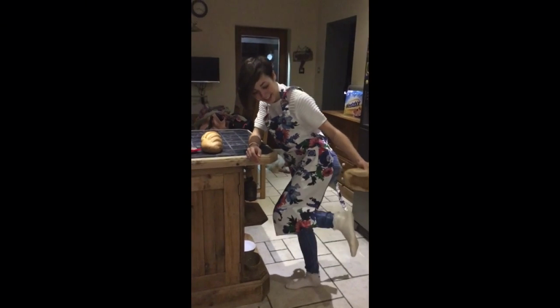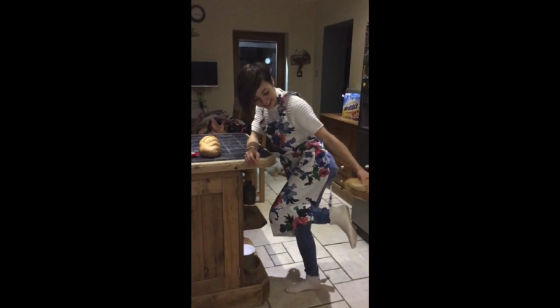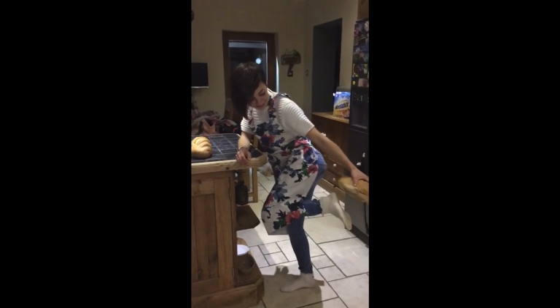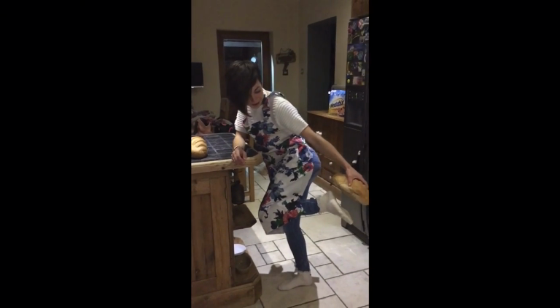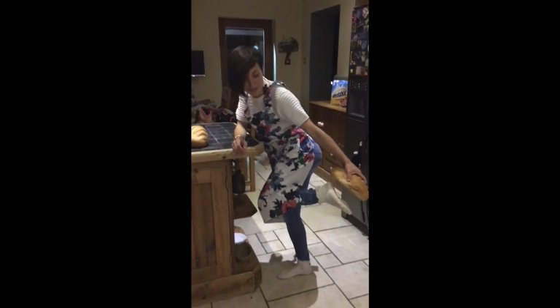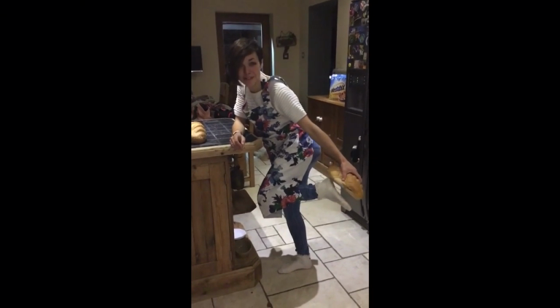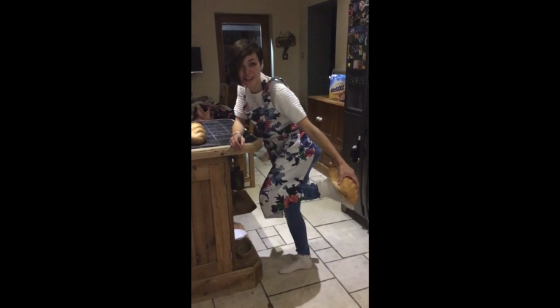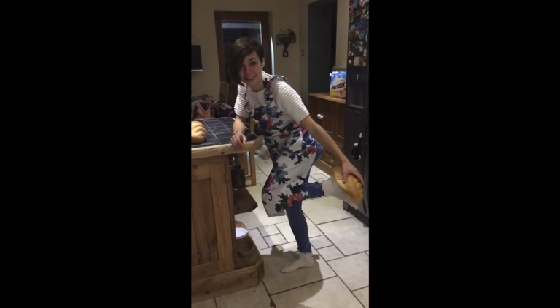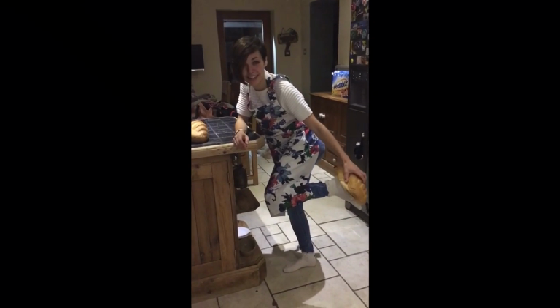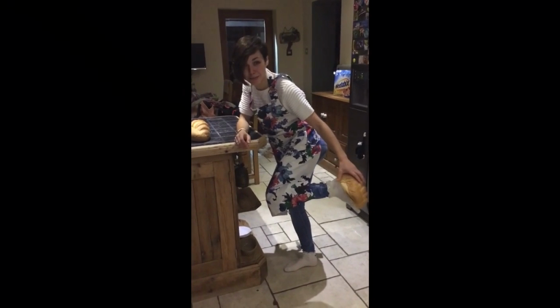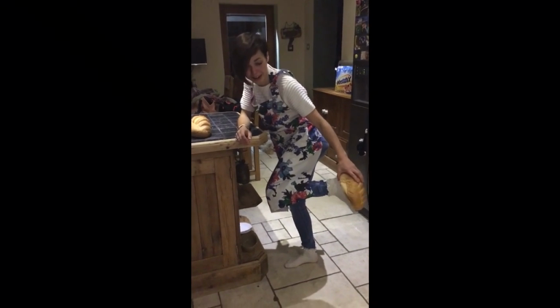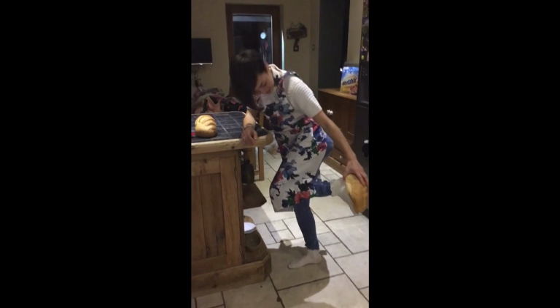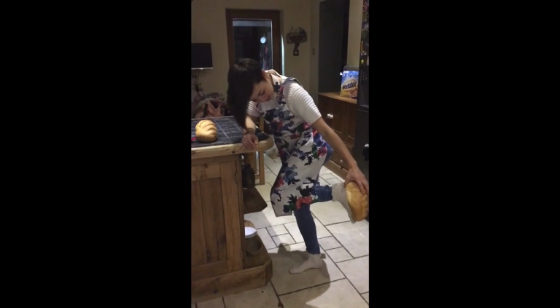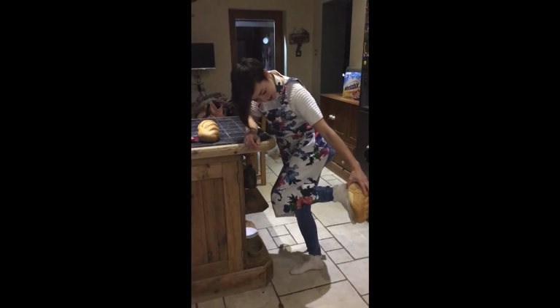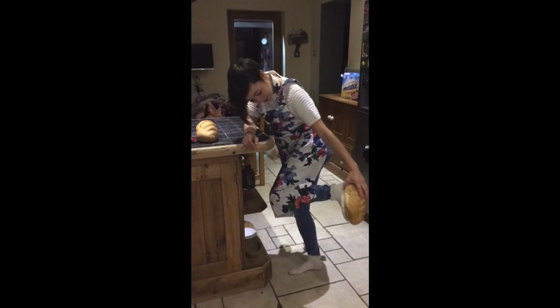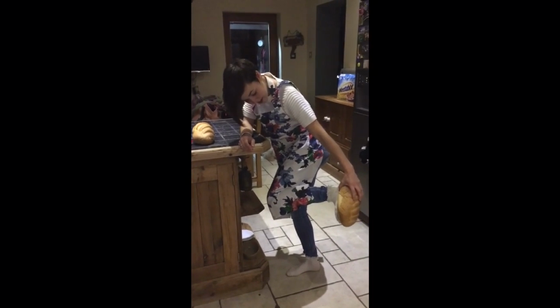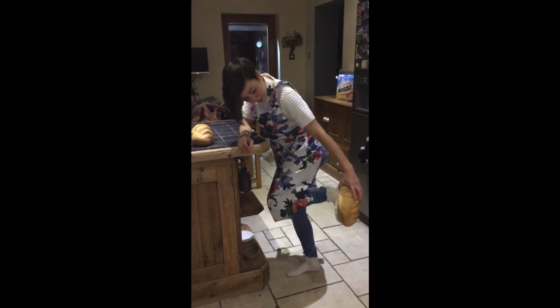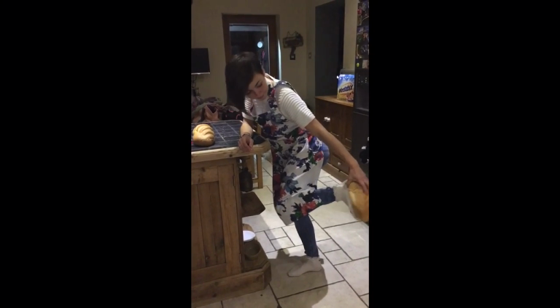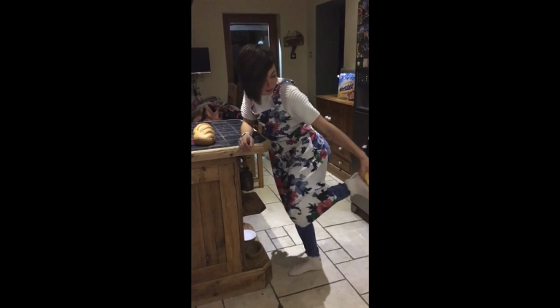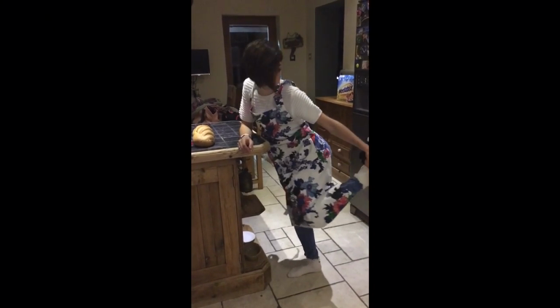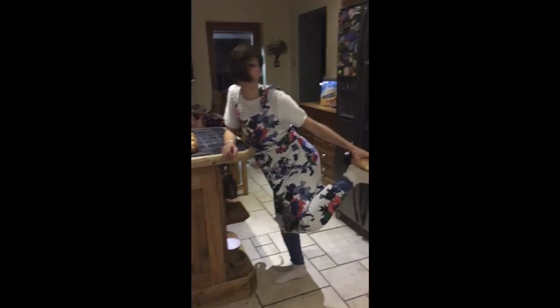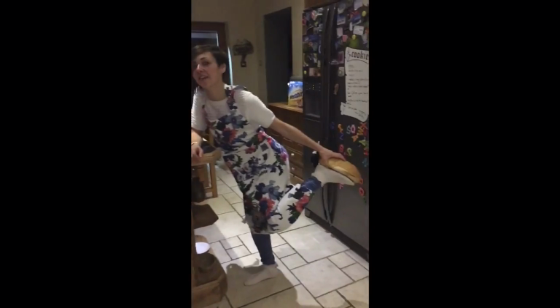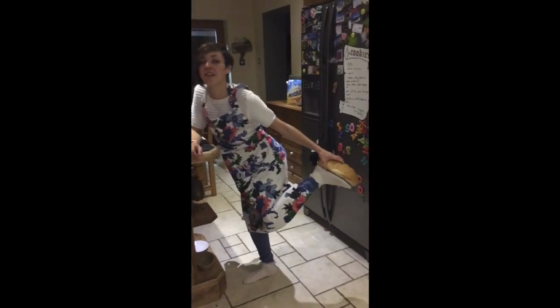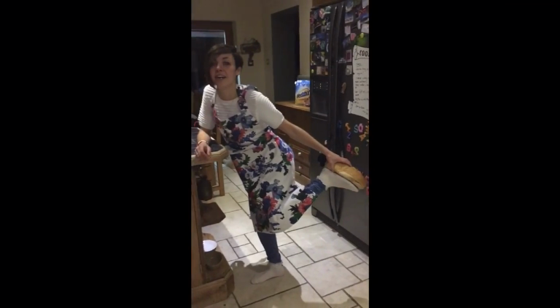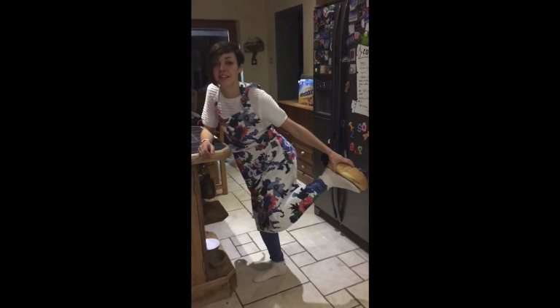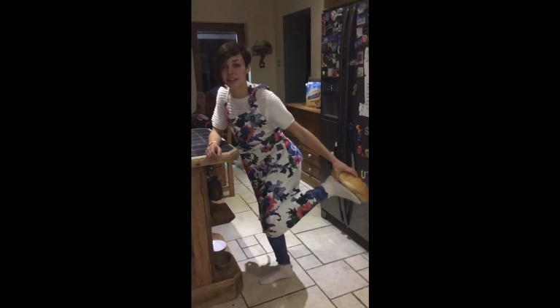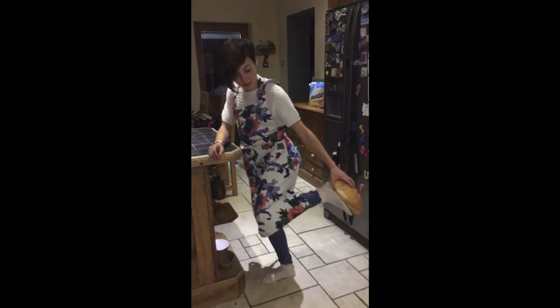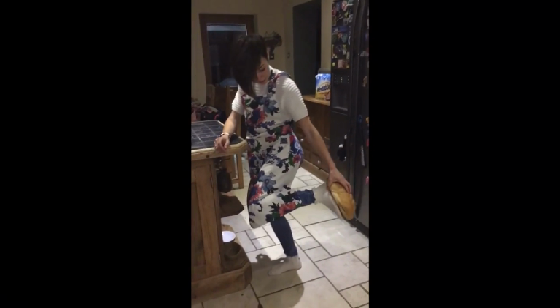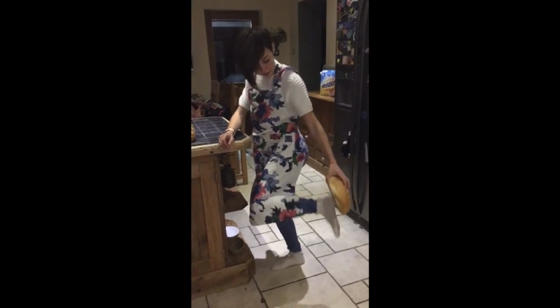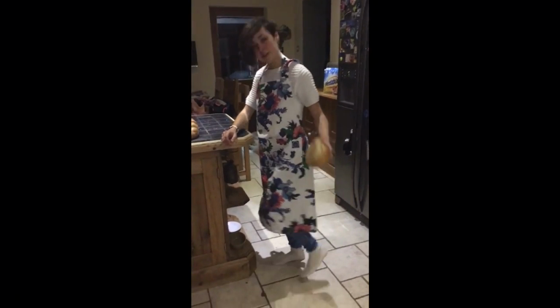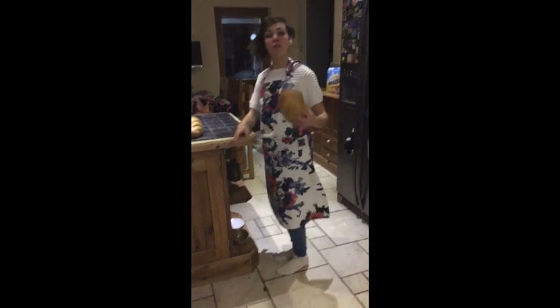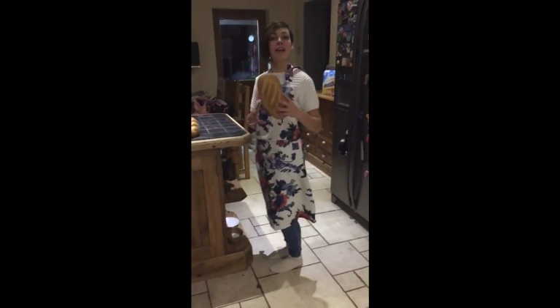Just fit a bit of your butt against the bread and — yep, look, perfect size. That's about a size three.